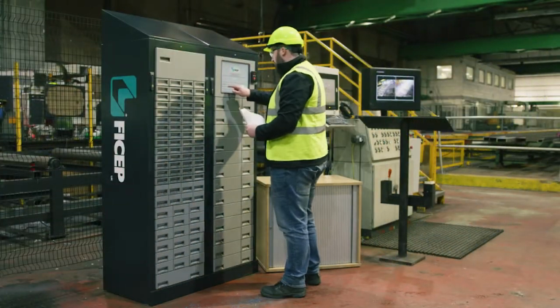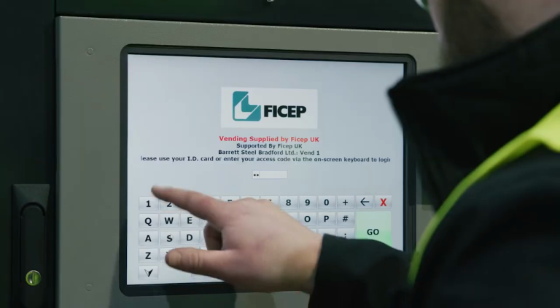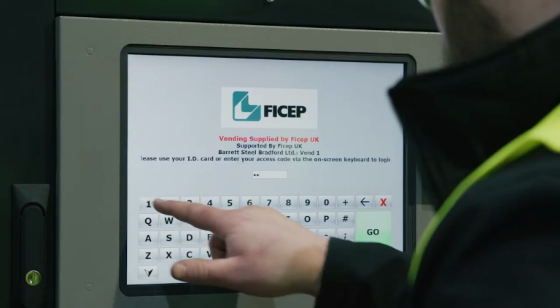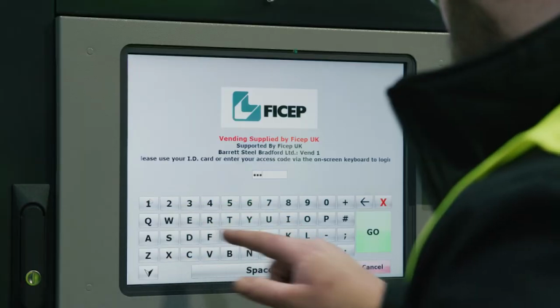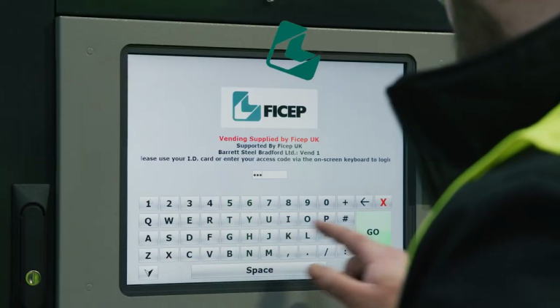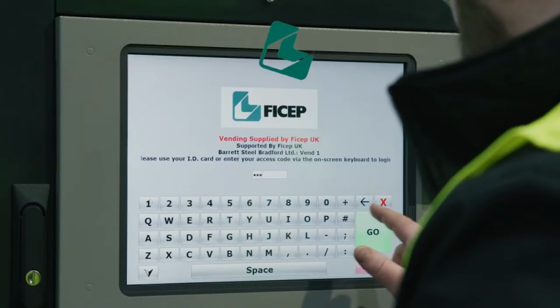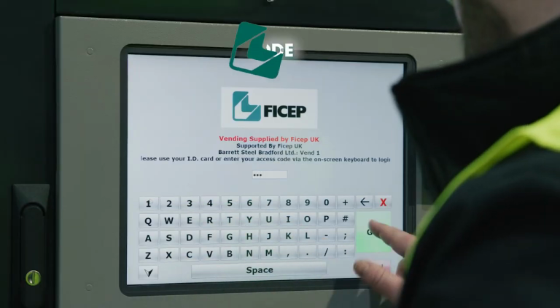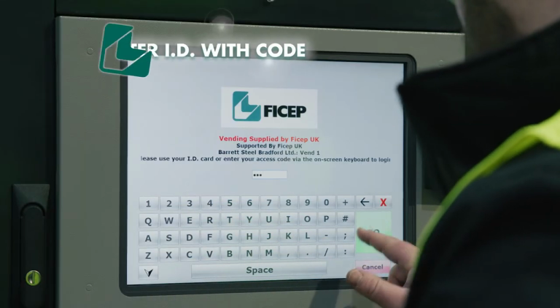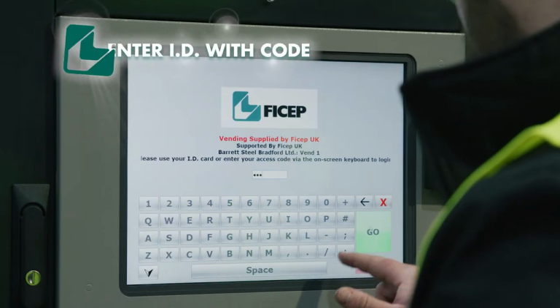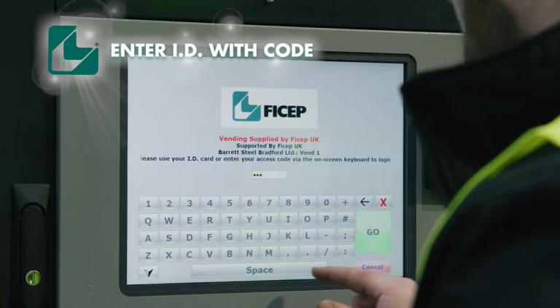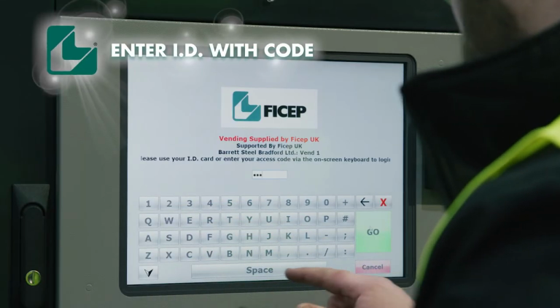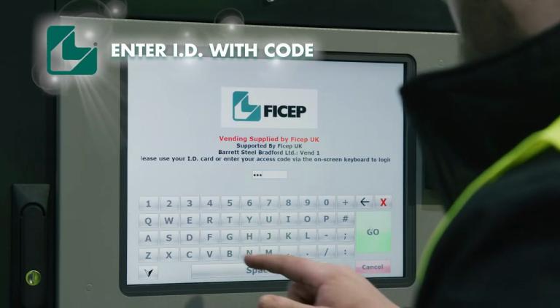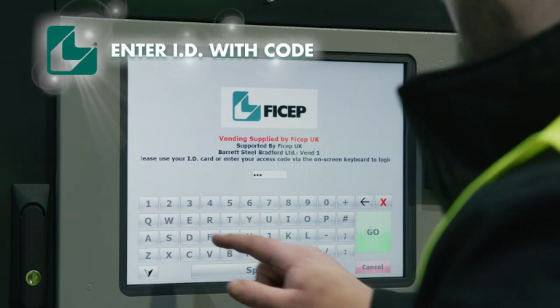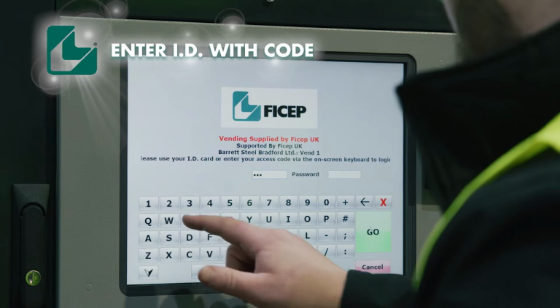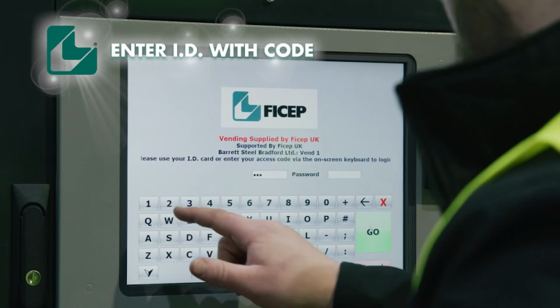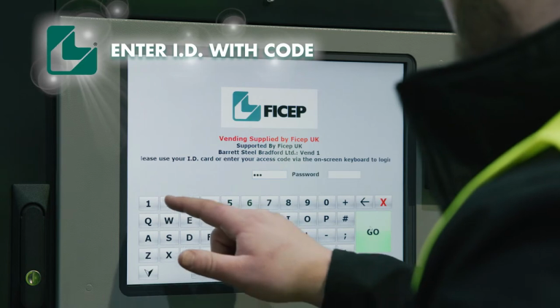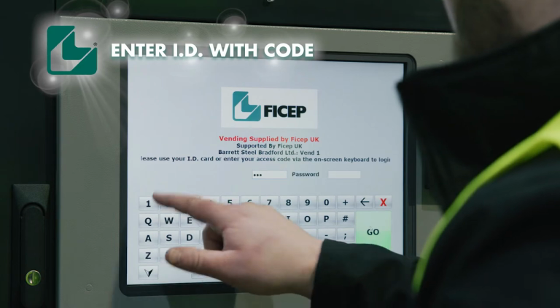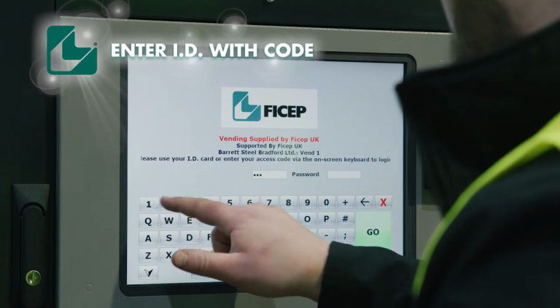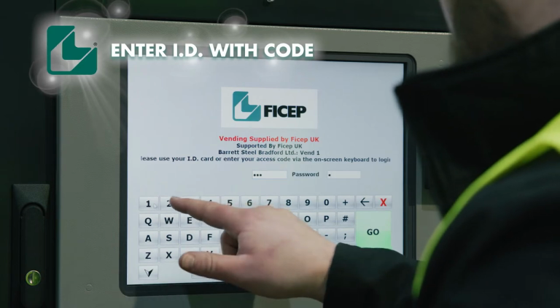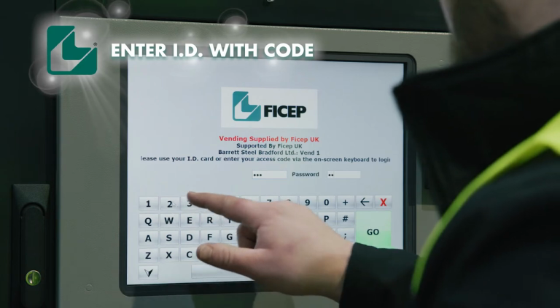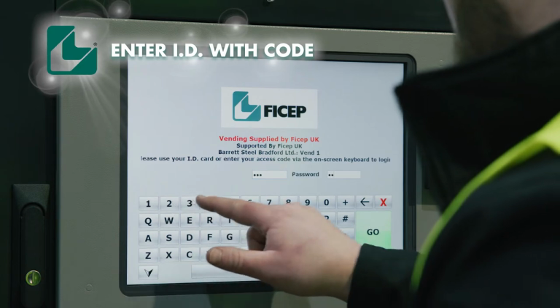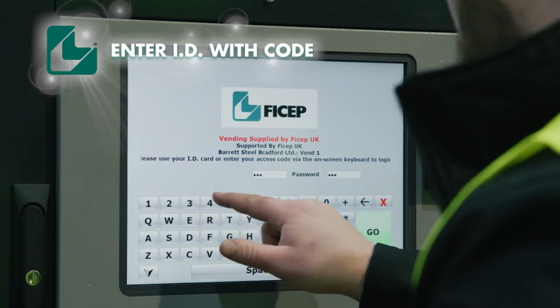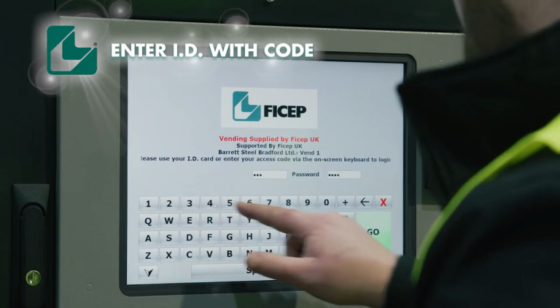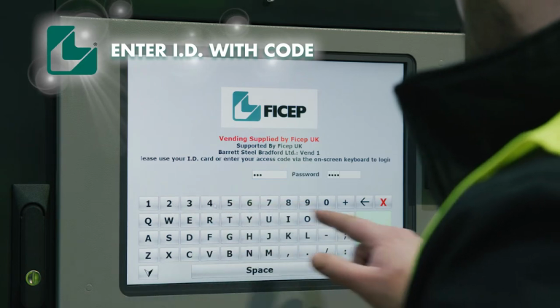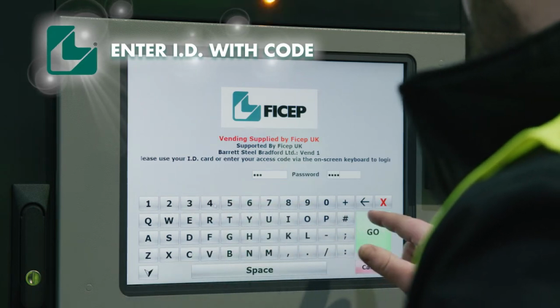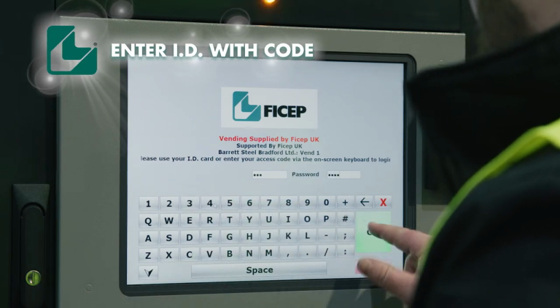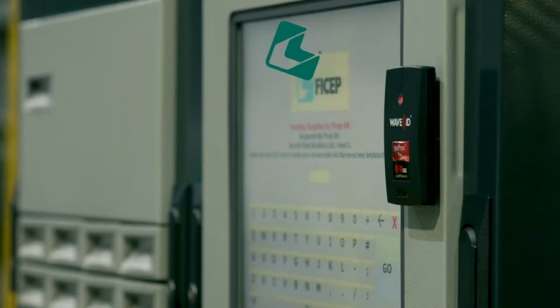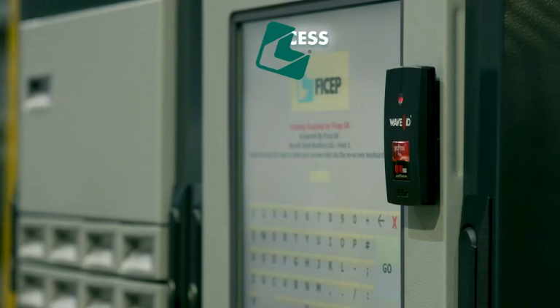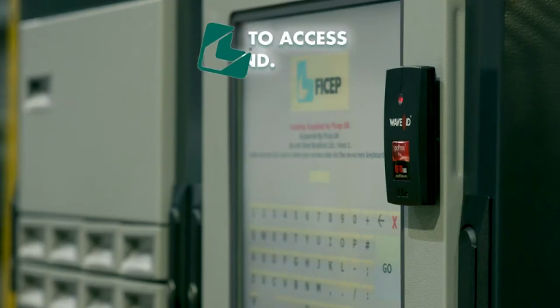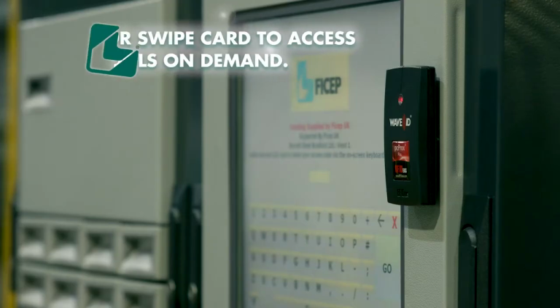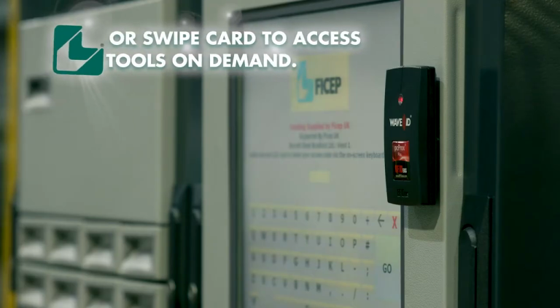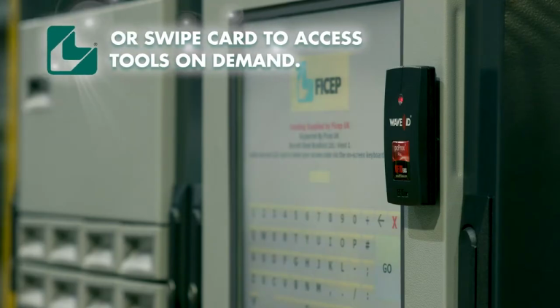When the user requires an item, they simply enter their password or swipe their card.